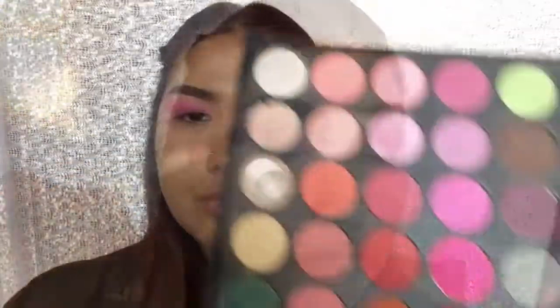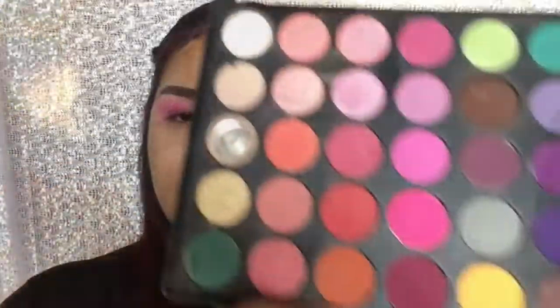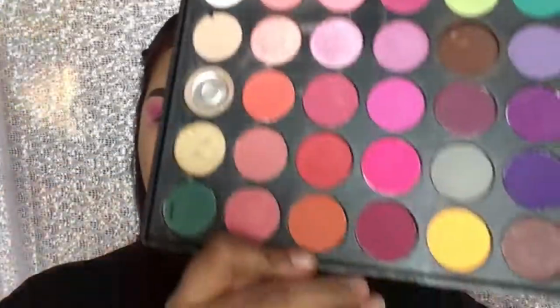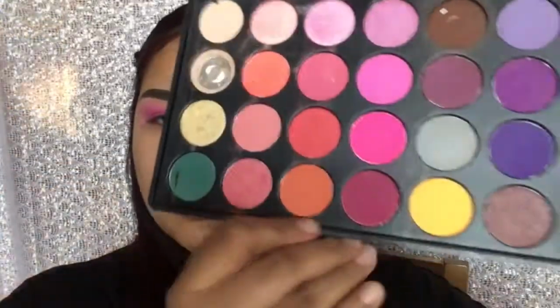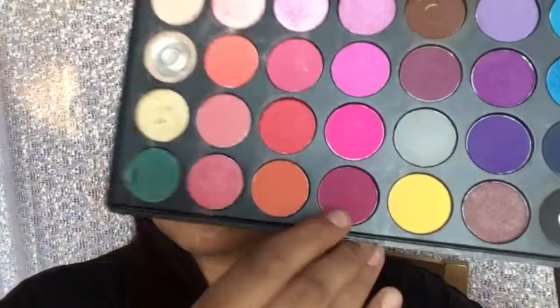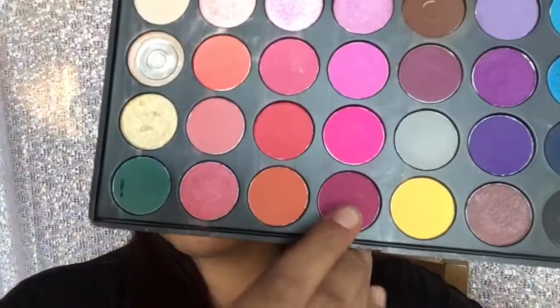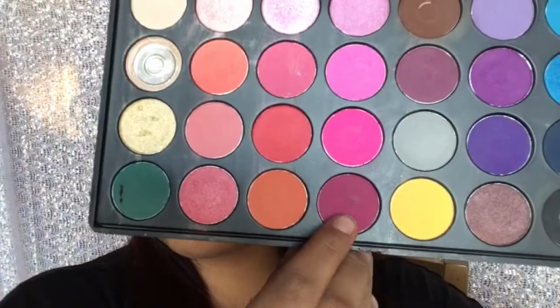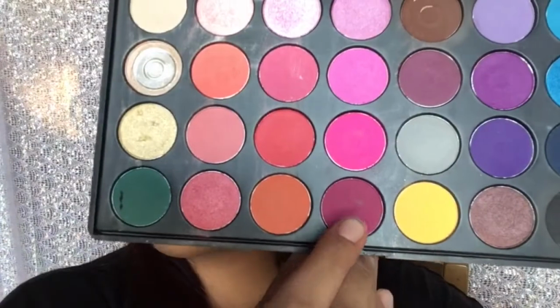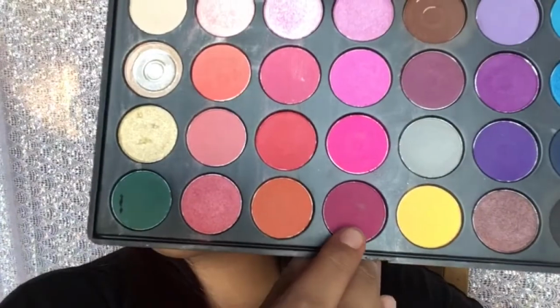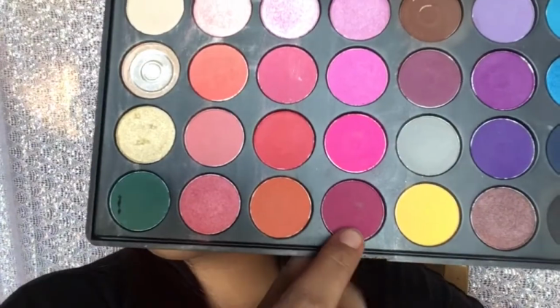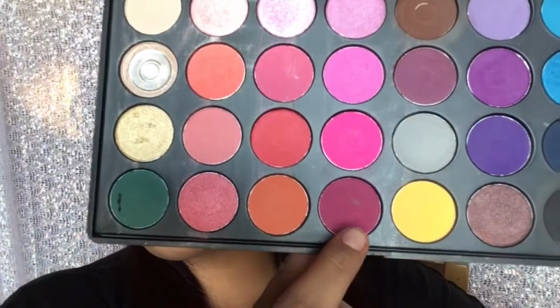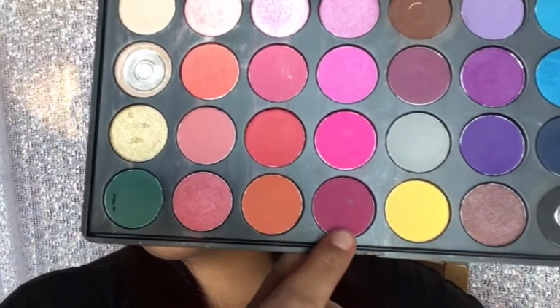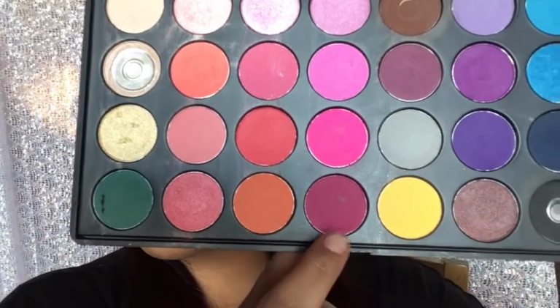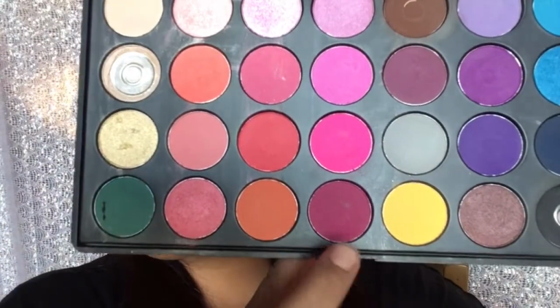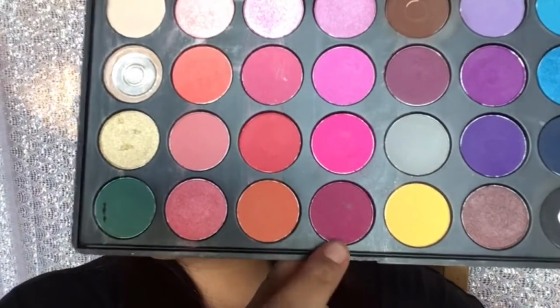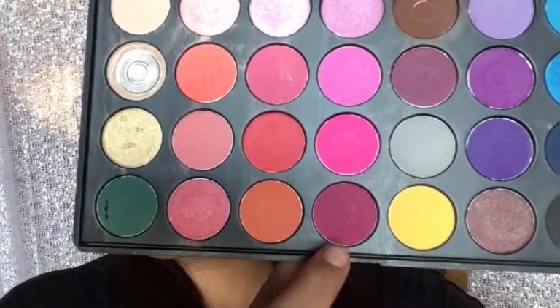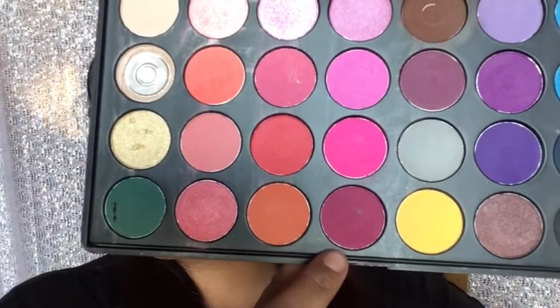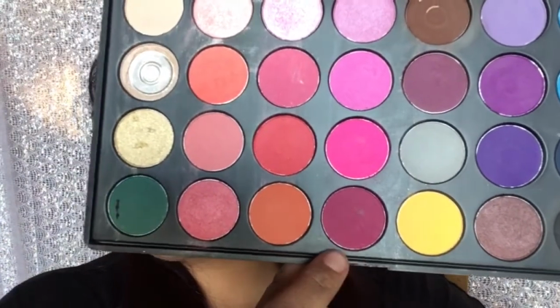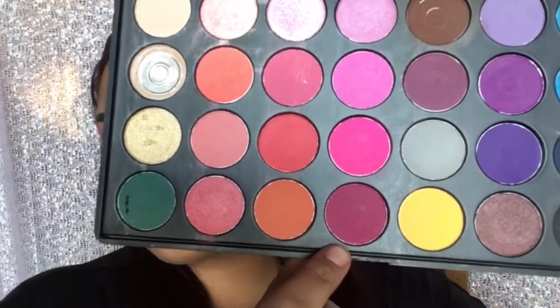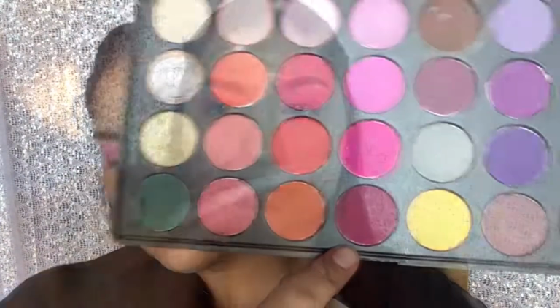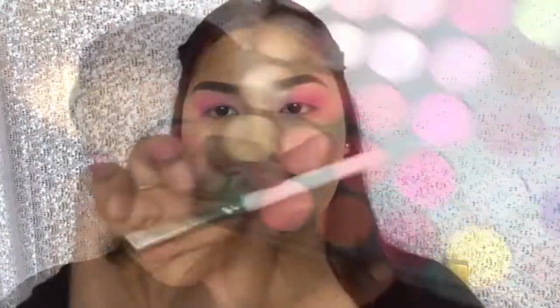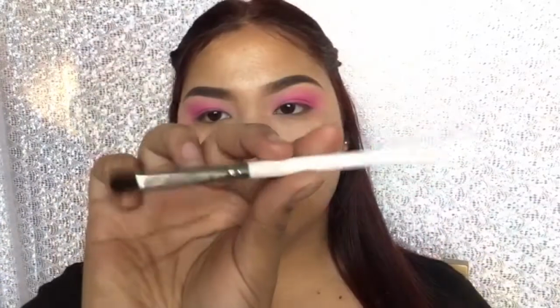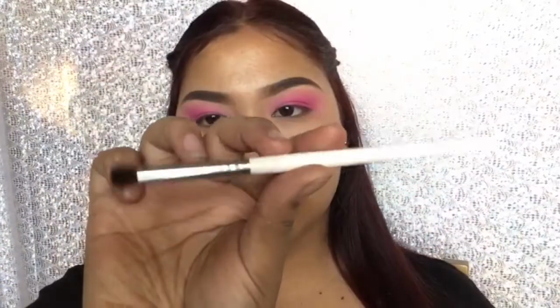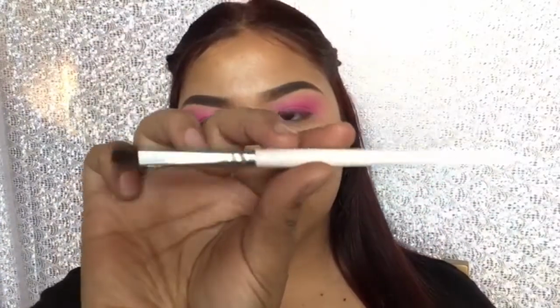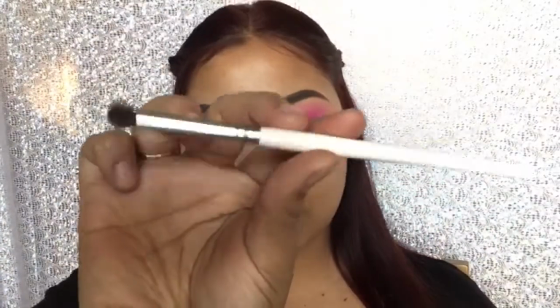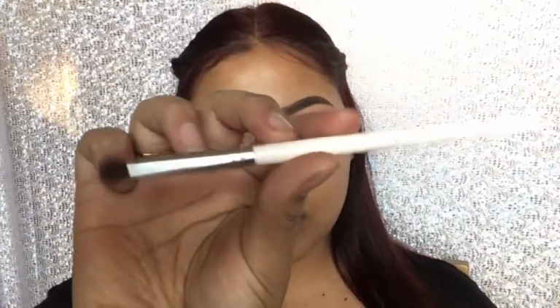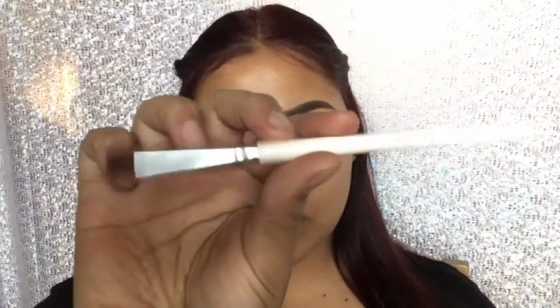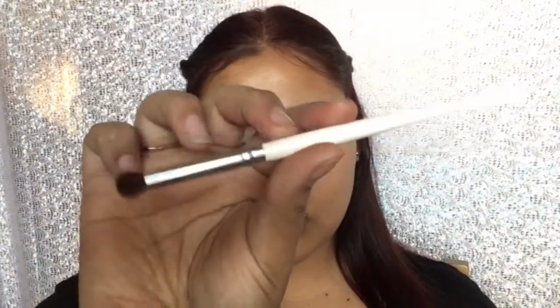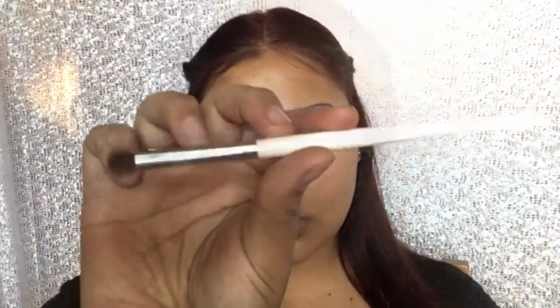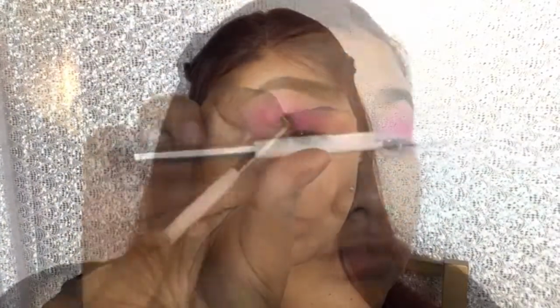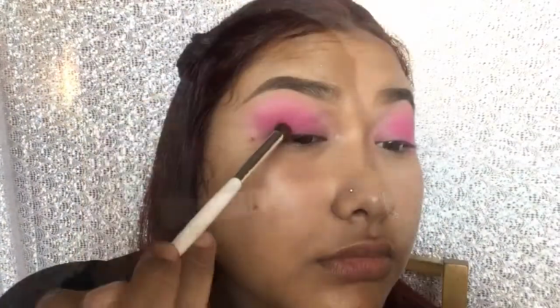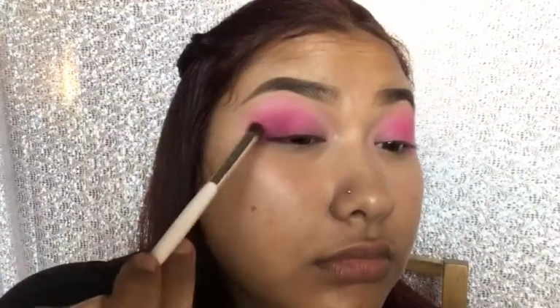Now I'm adding this magenta shade to the outer V of my eyes, just to kind of deepen up the look a little bit.